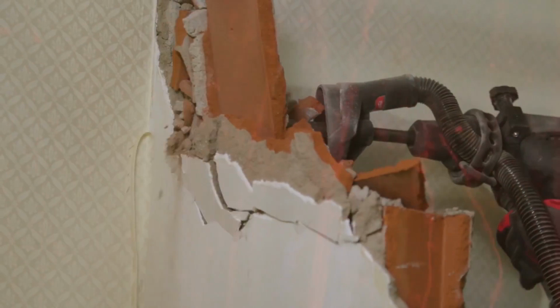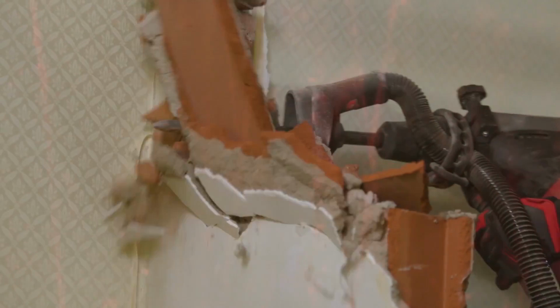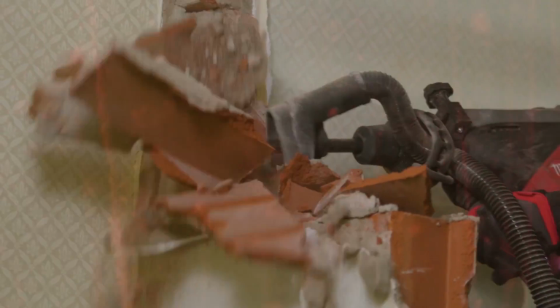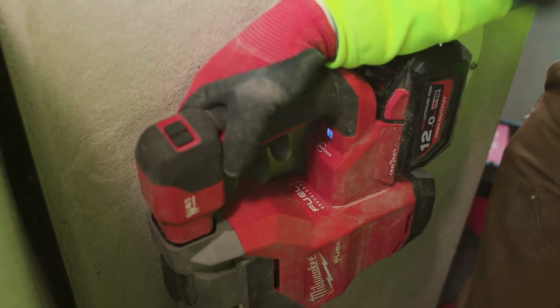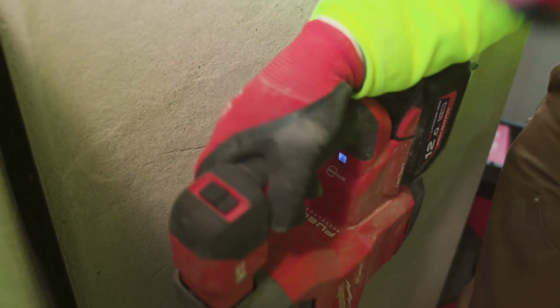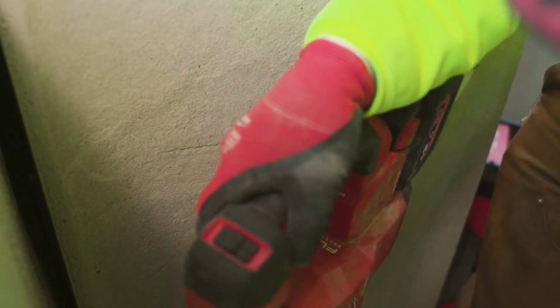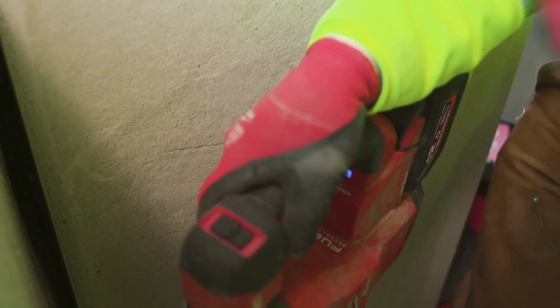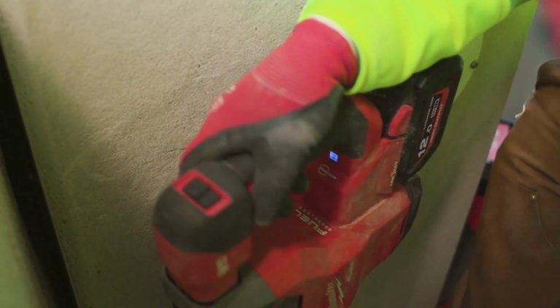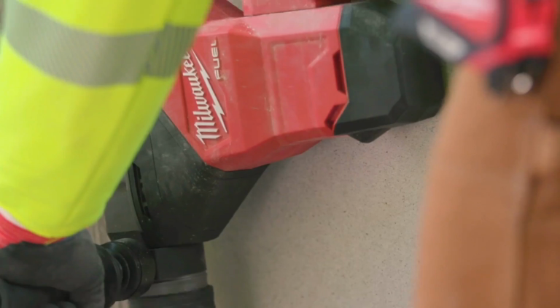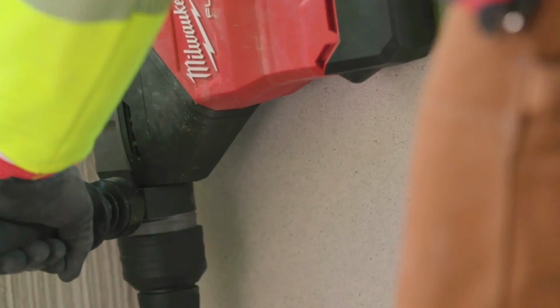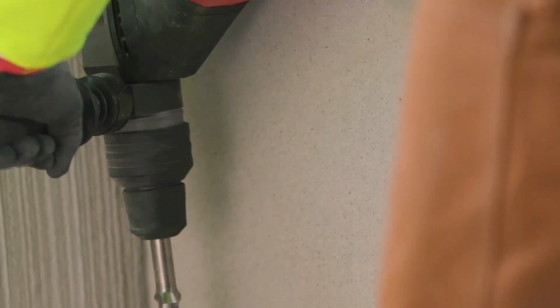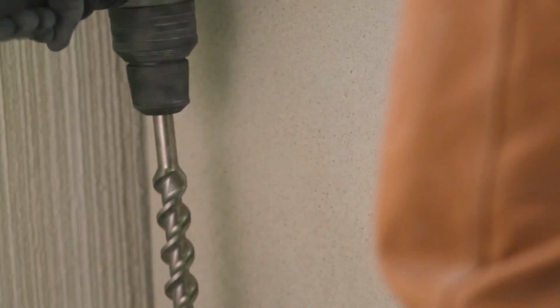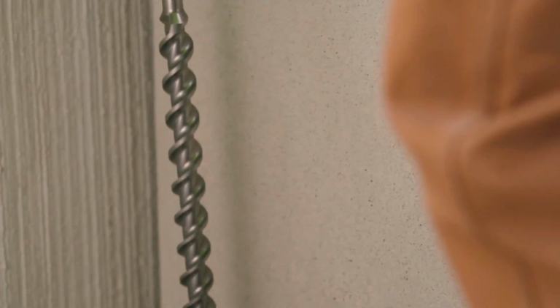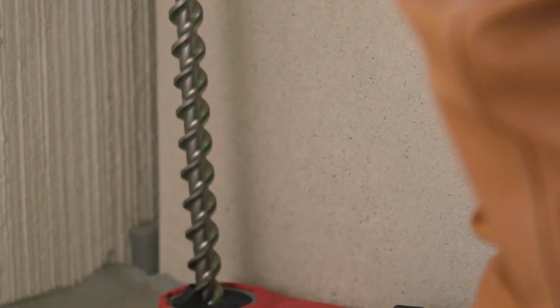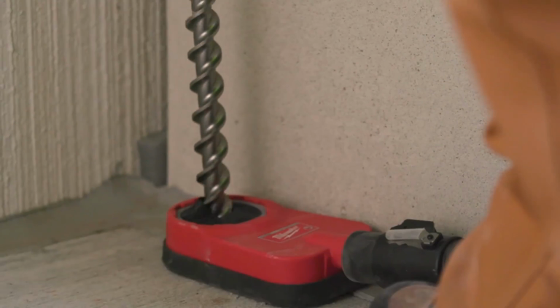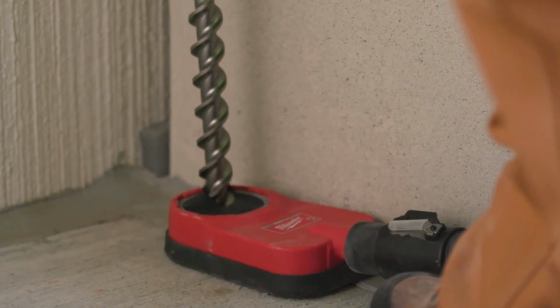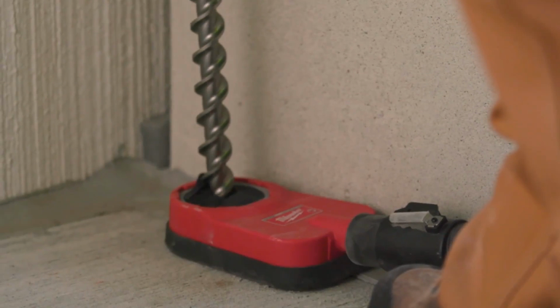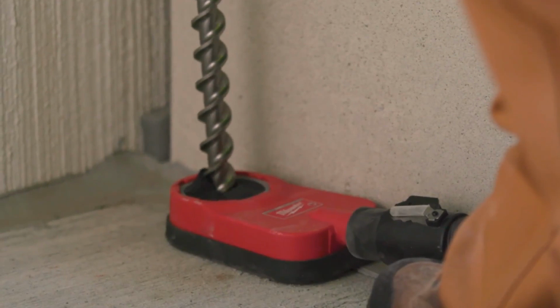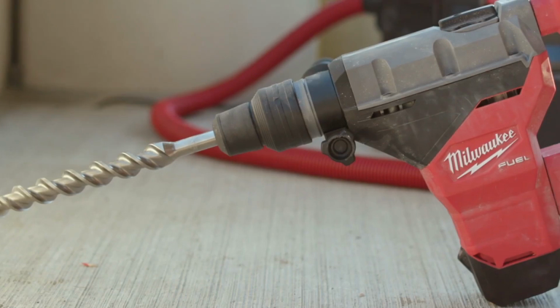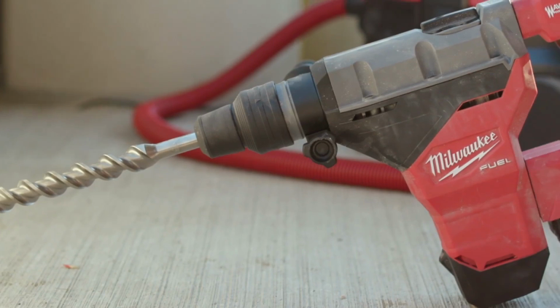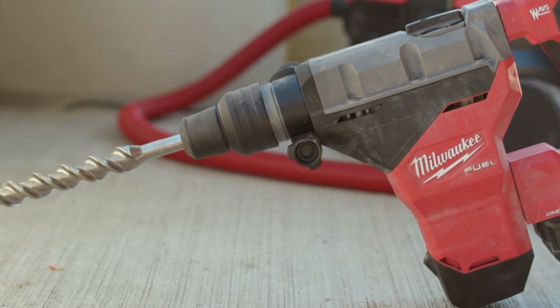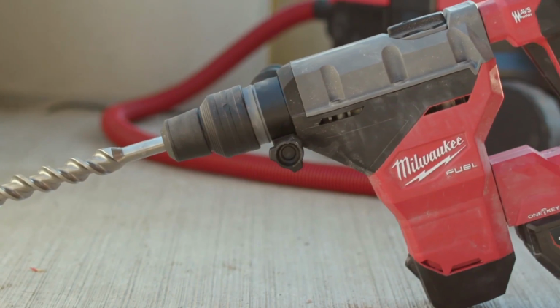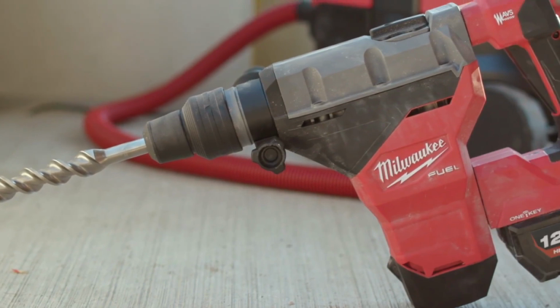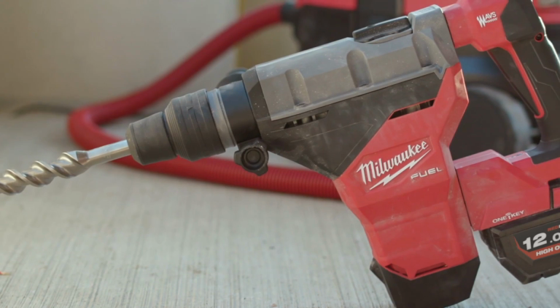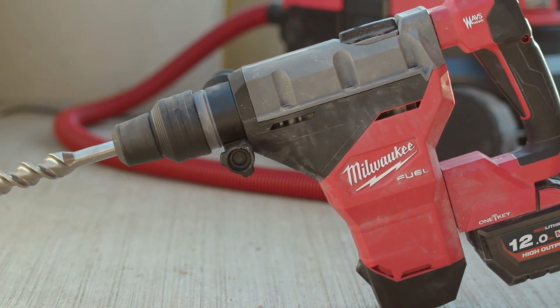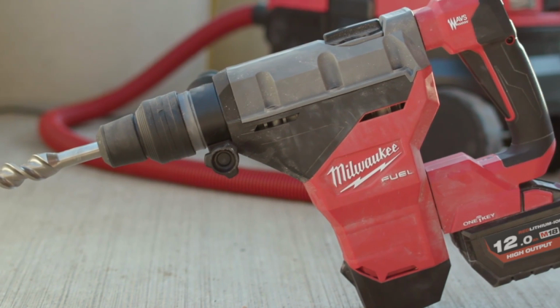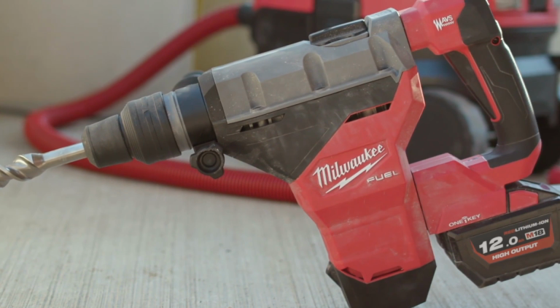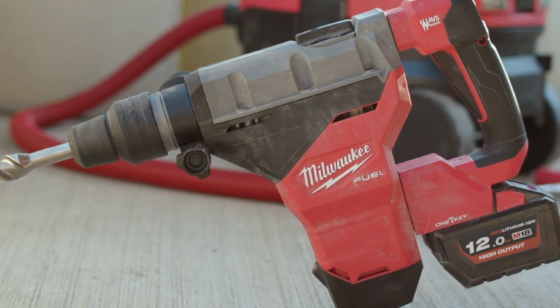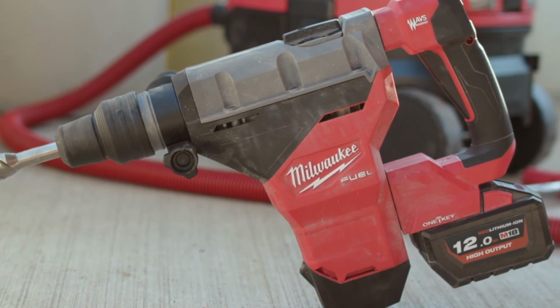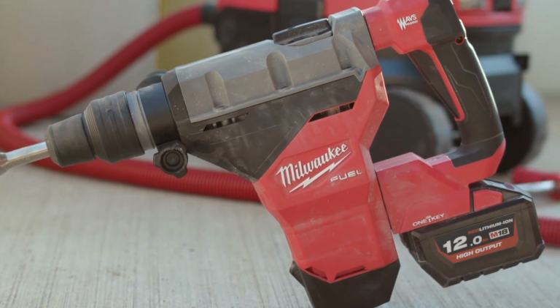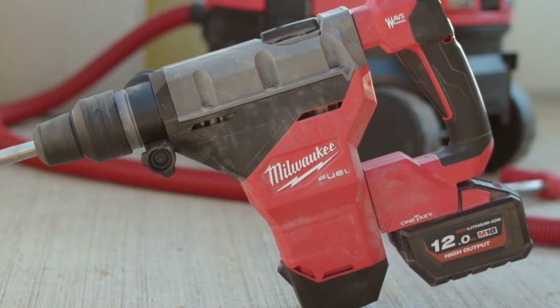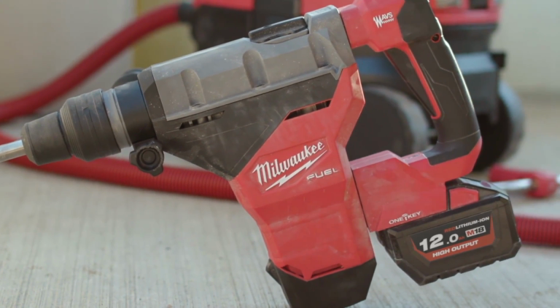Power, safety feature, getting the job done — it has done it all. It's incredible. I've never seen anything like this before. Nothing really can compare to it.